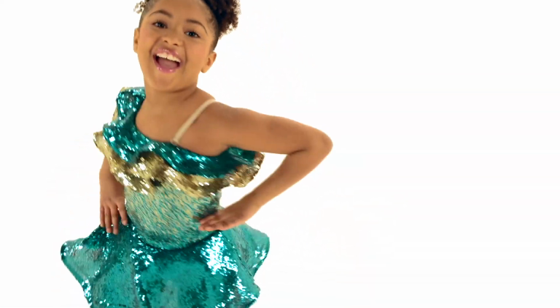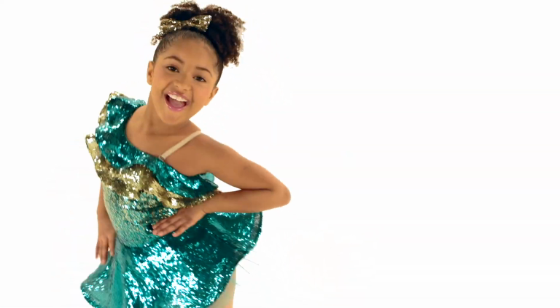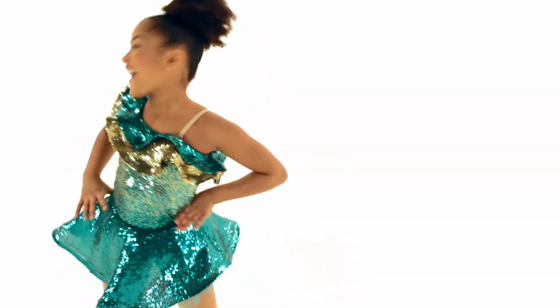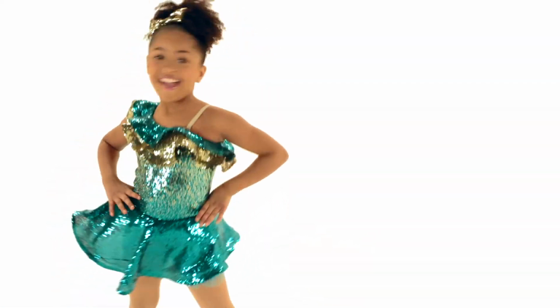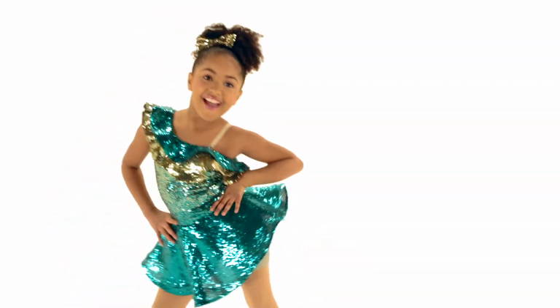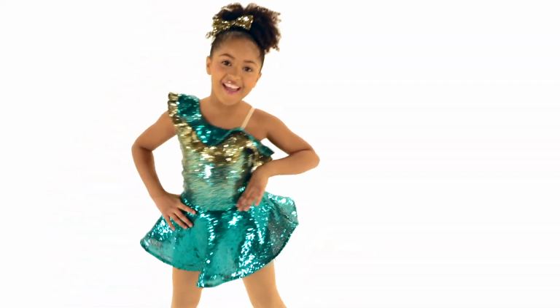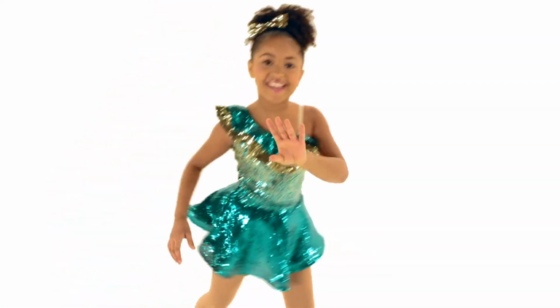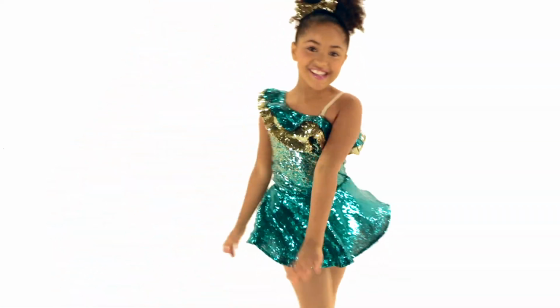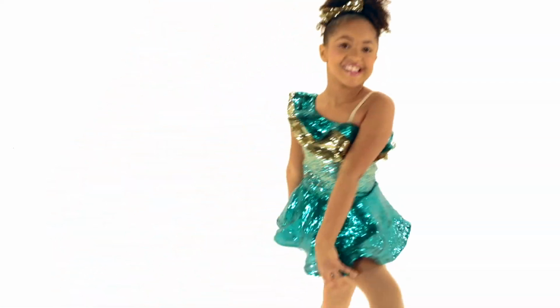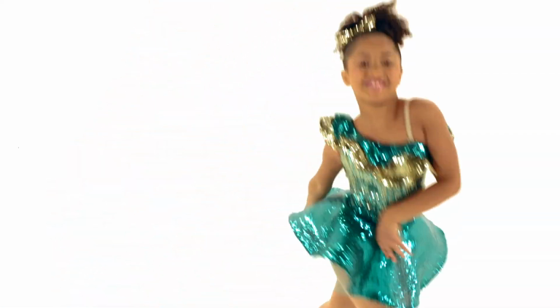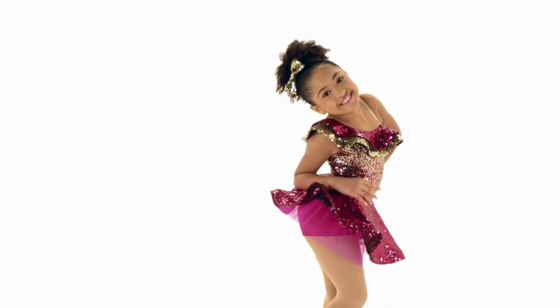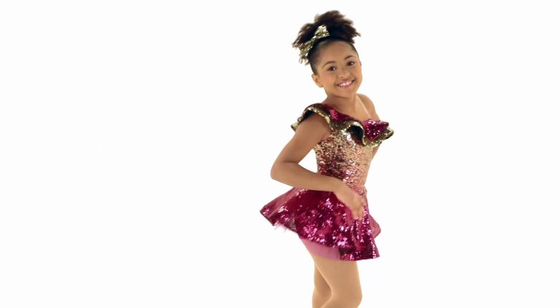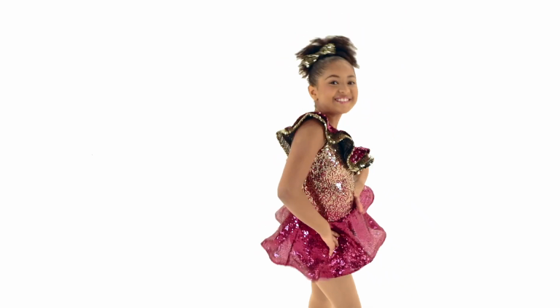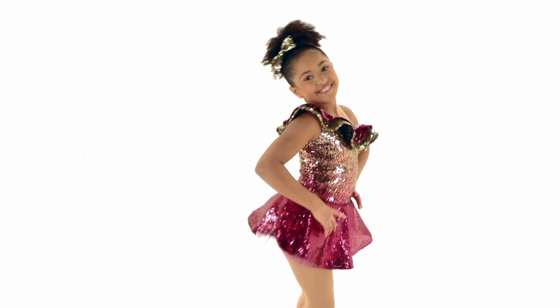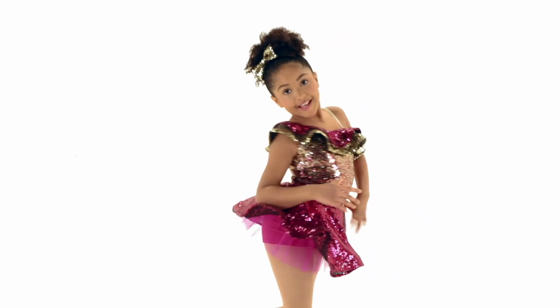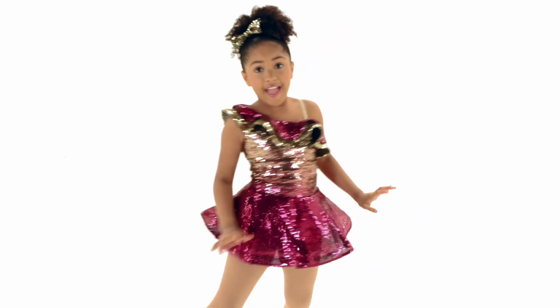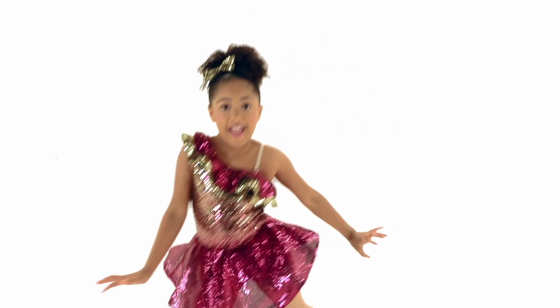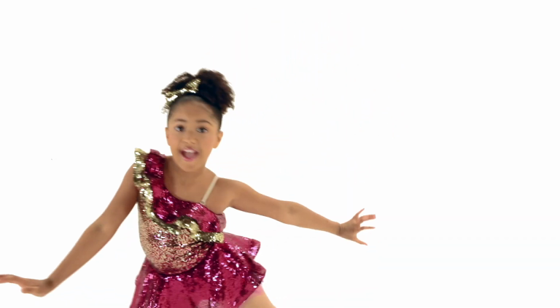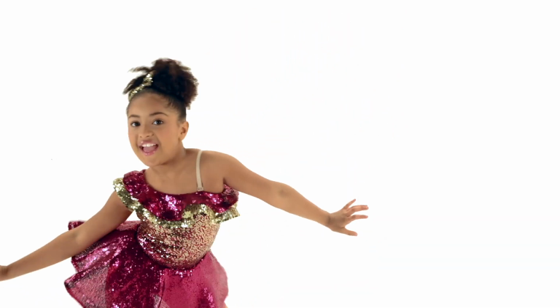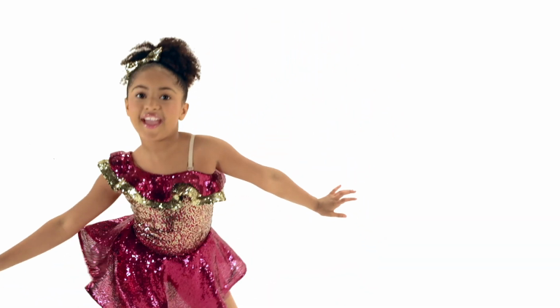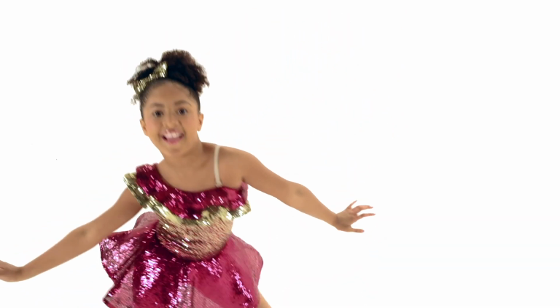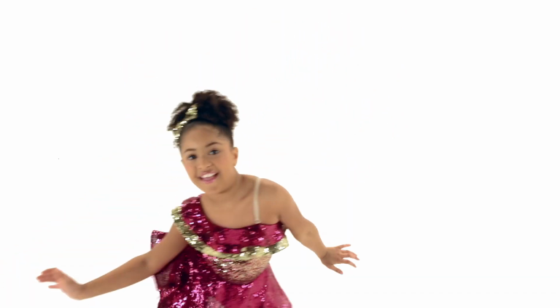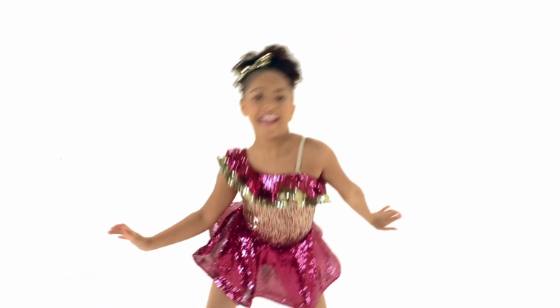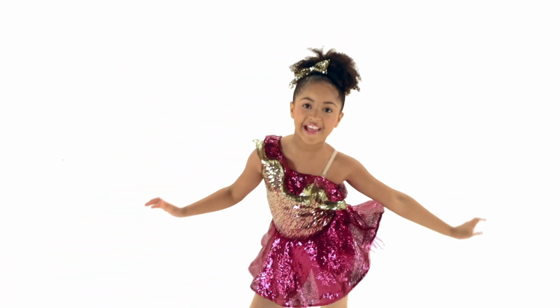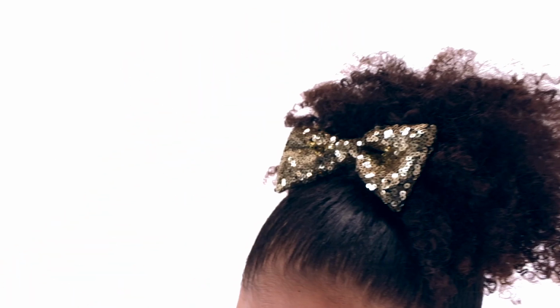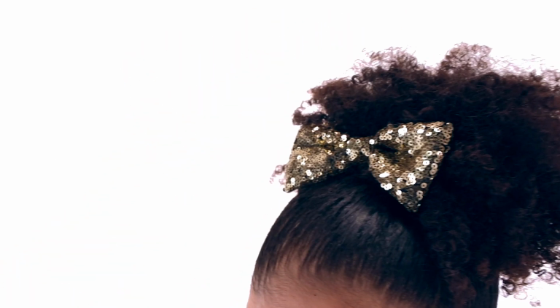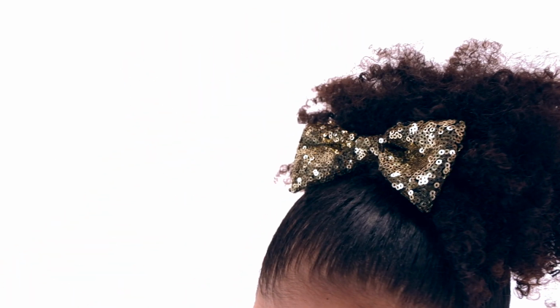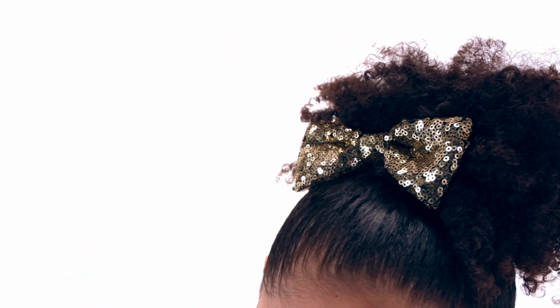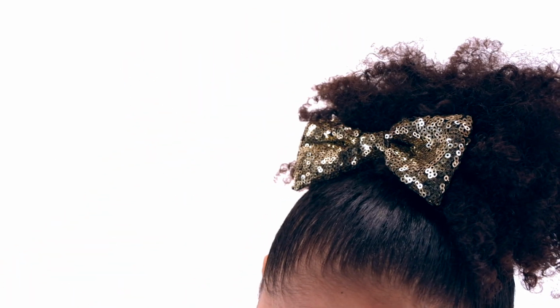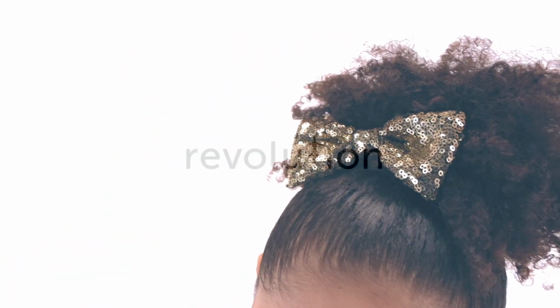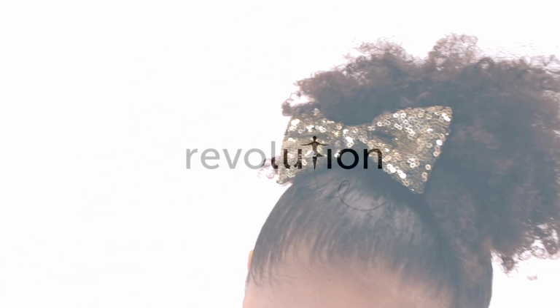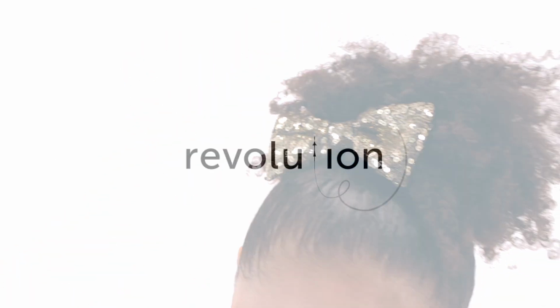This glitter-free costume comes in two color options and includes a hair bow with a clip. And as always, it ships on a hanger in a garment bag.